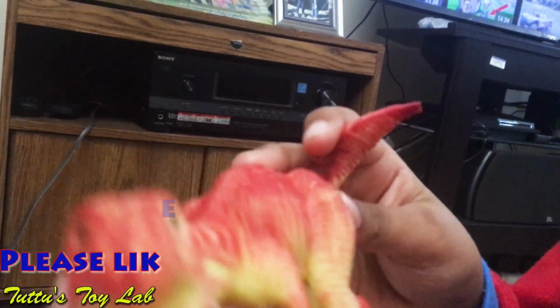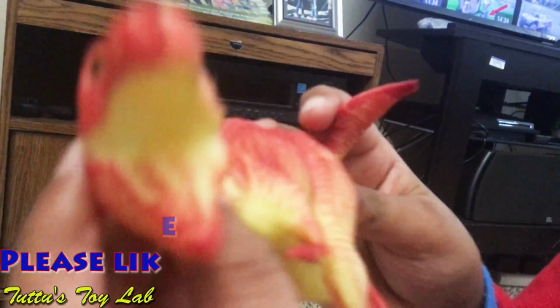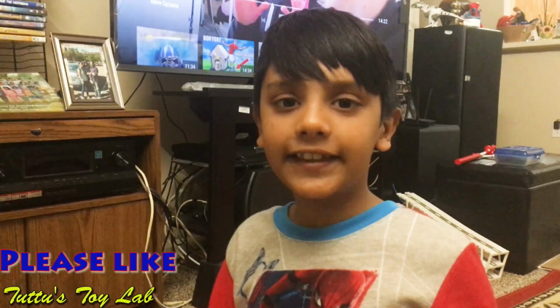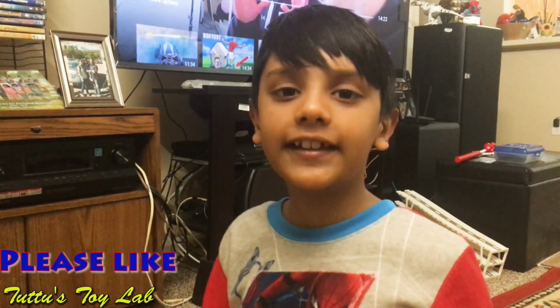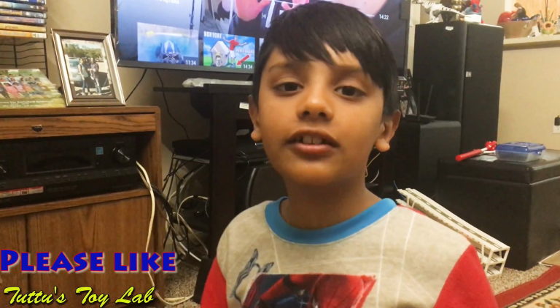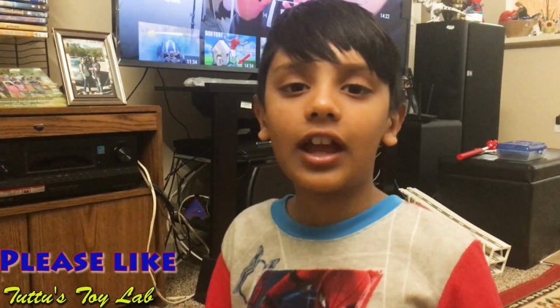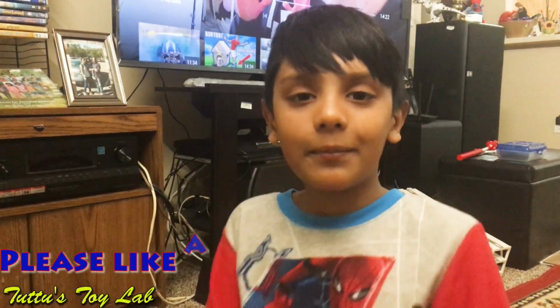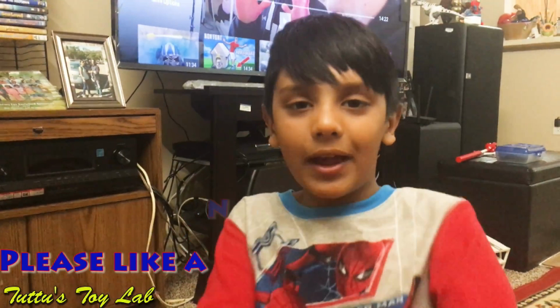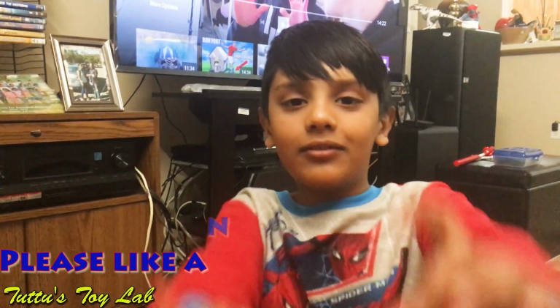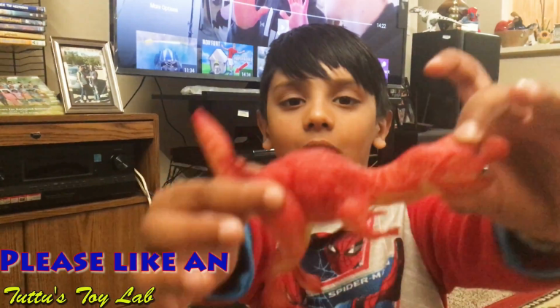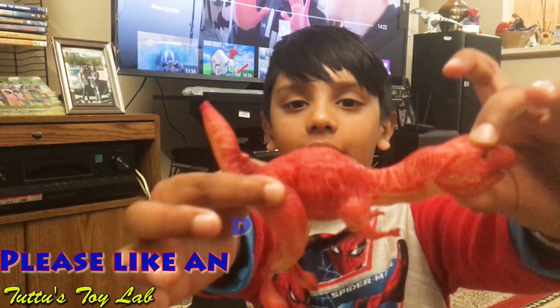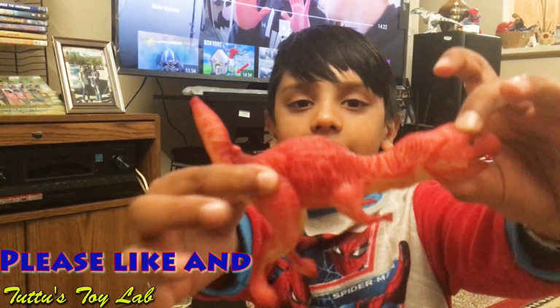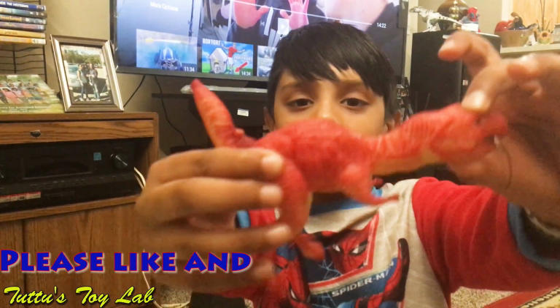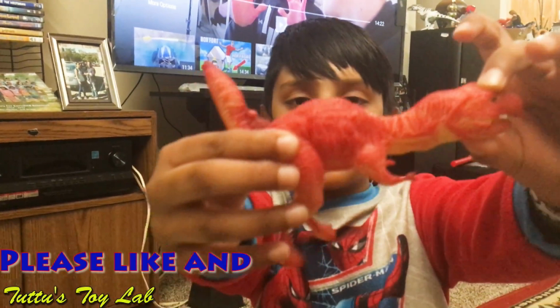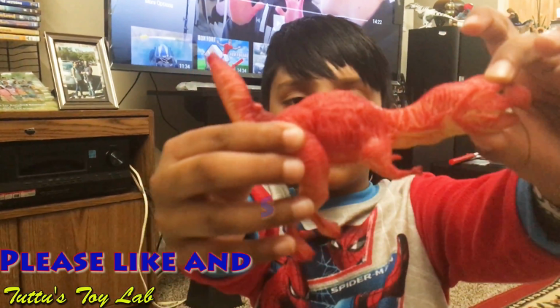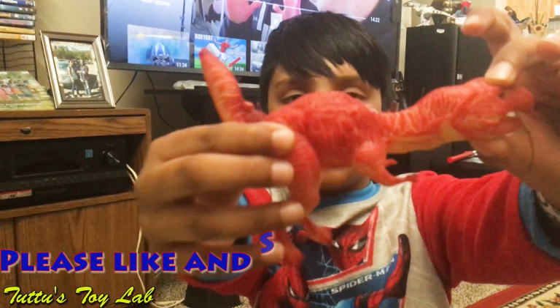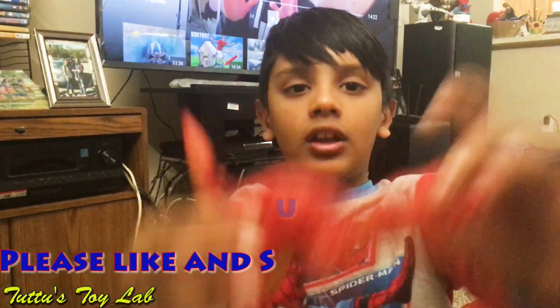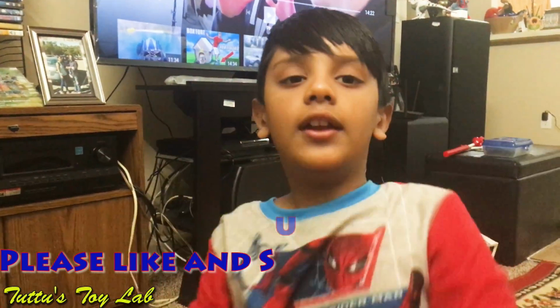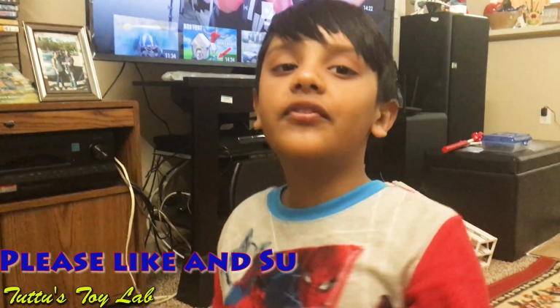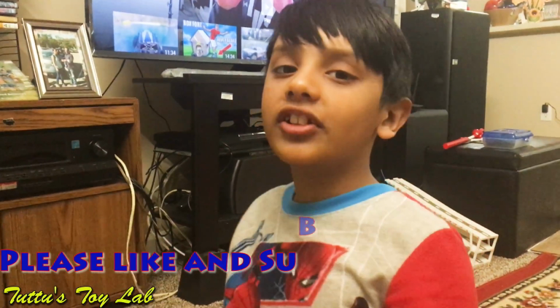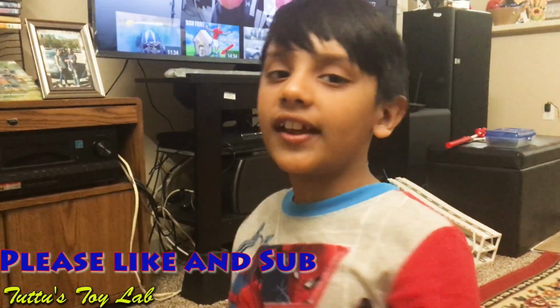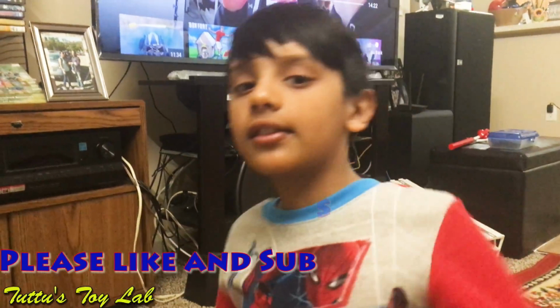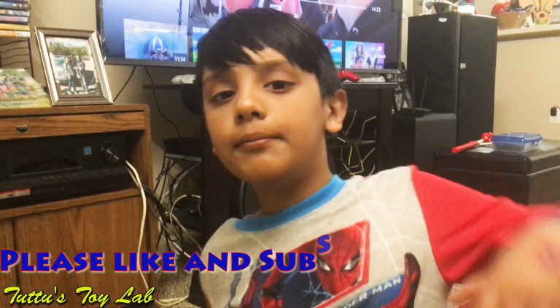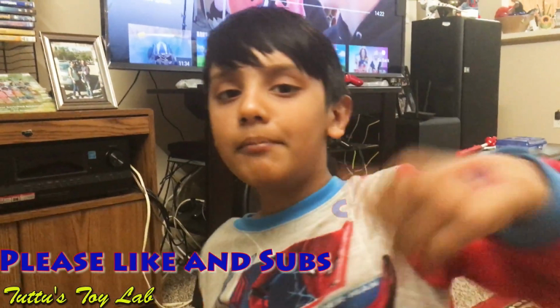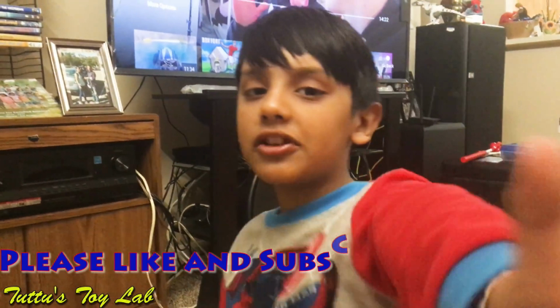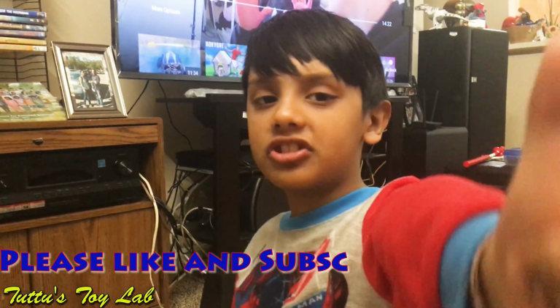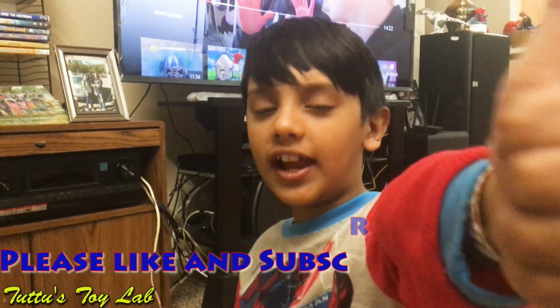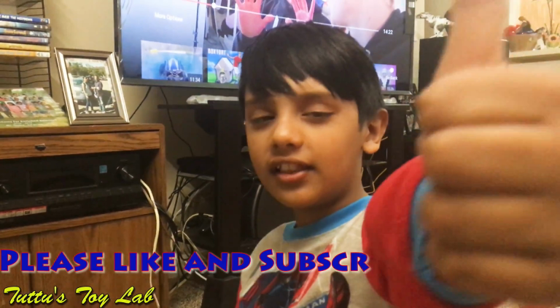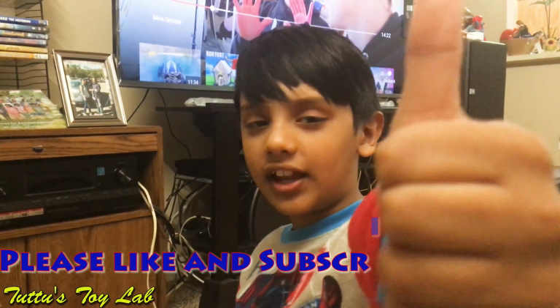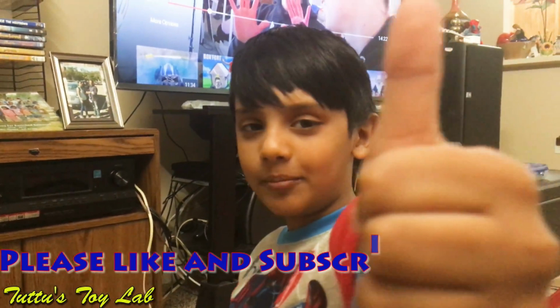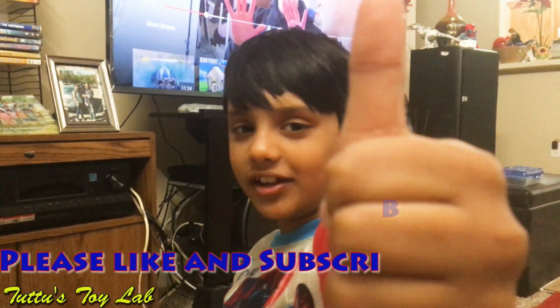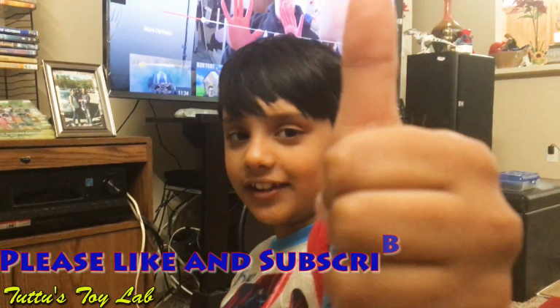Did you like my growing dinosaur? If you did, smash that like button!